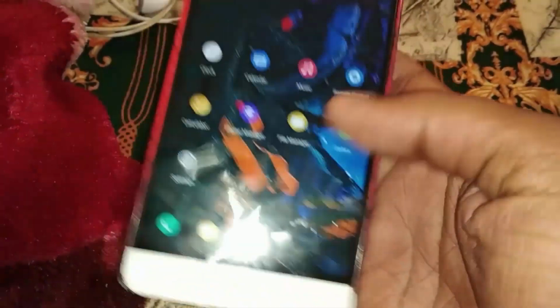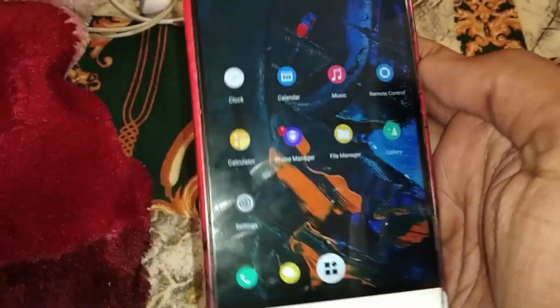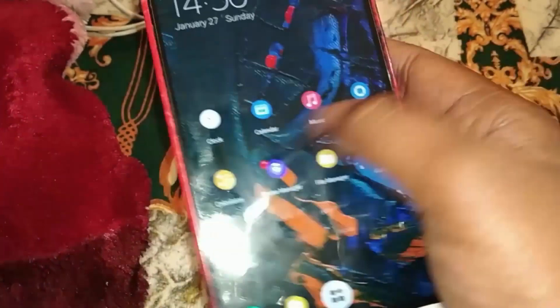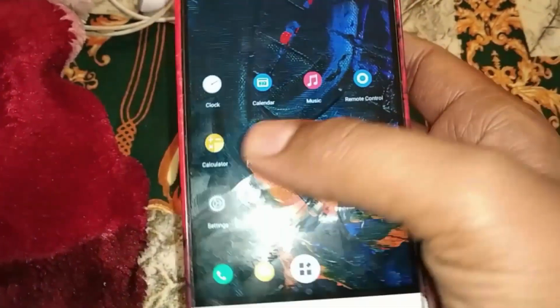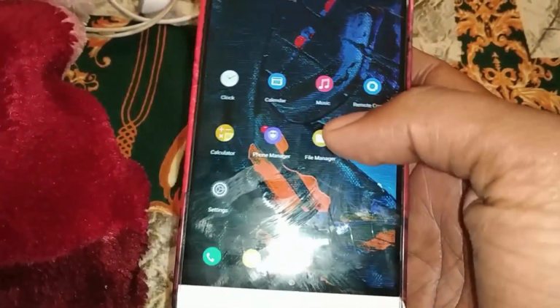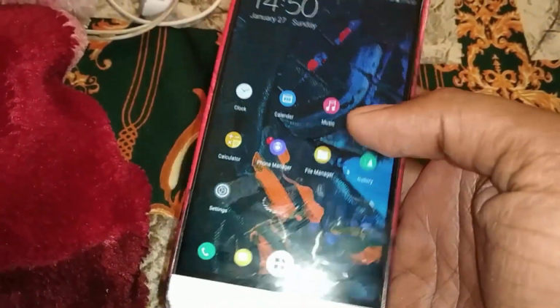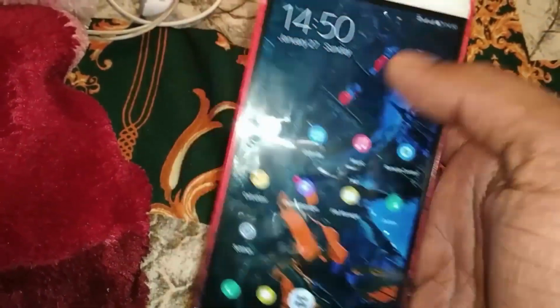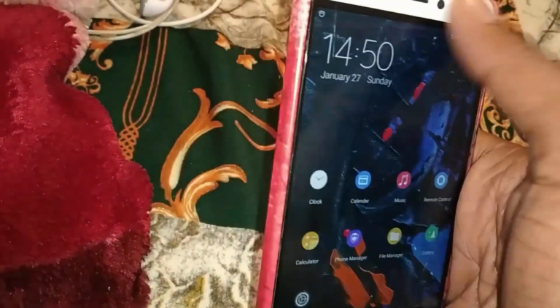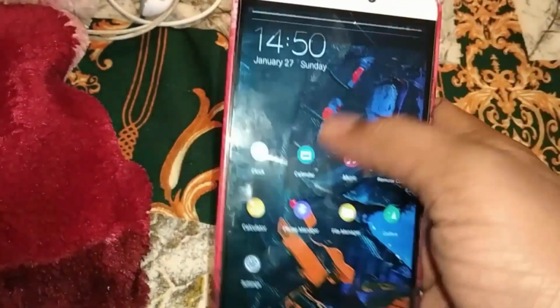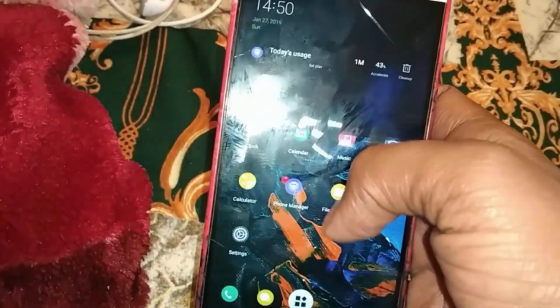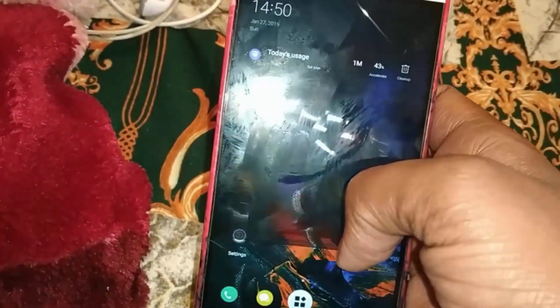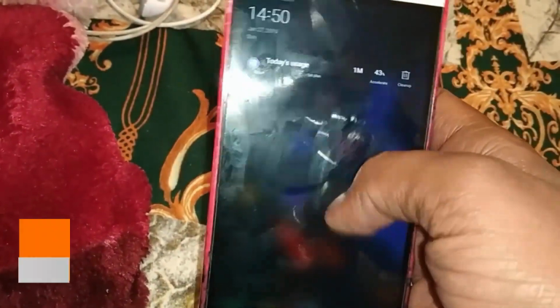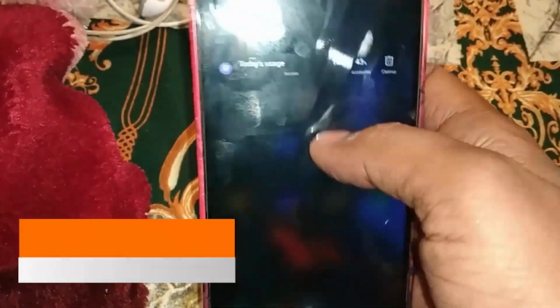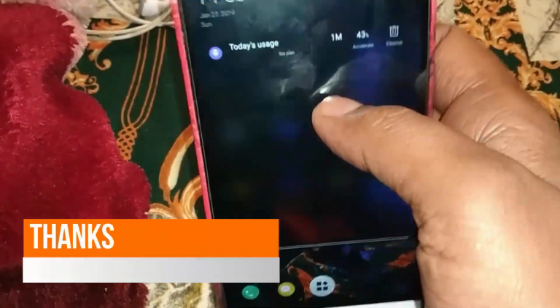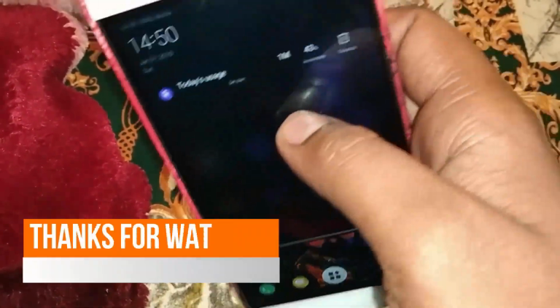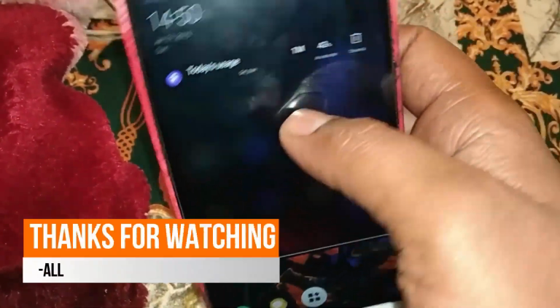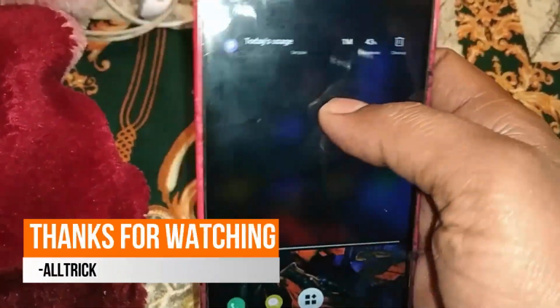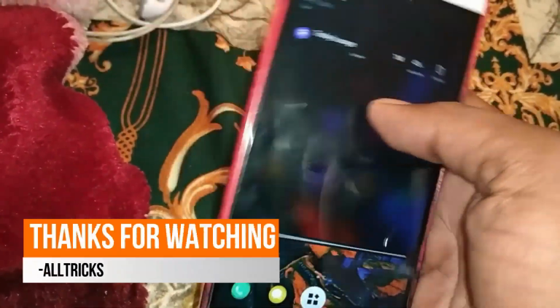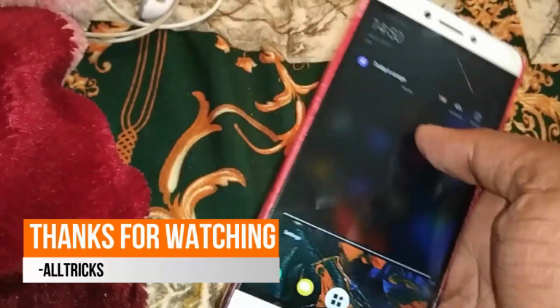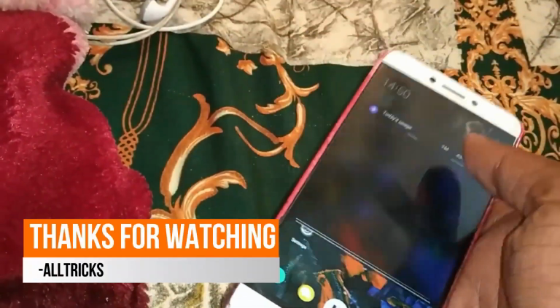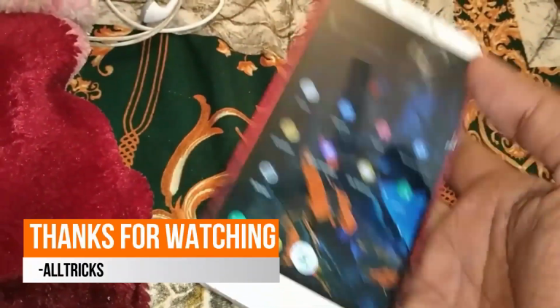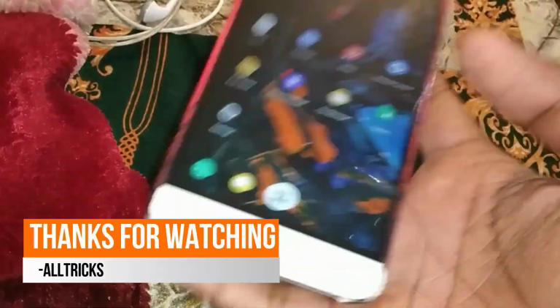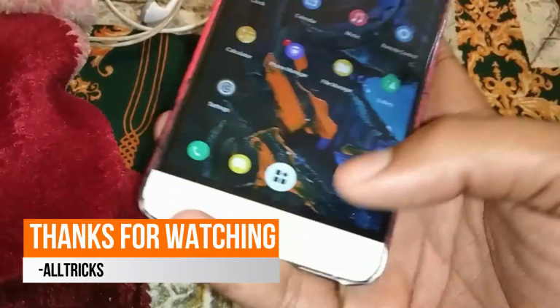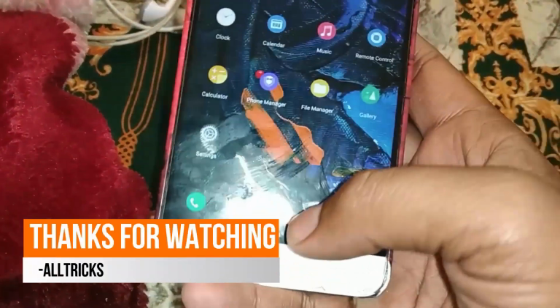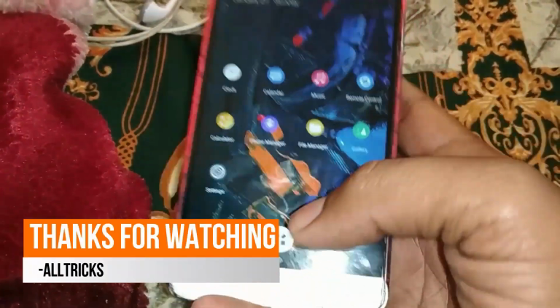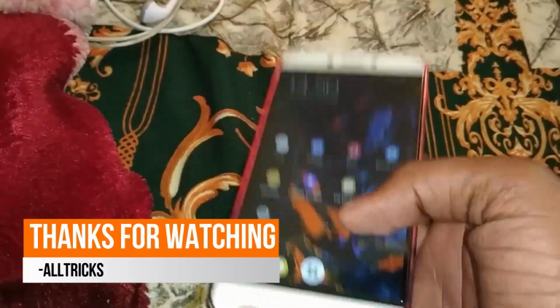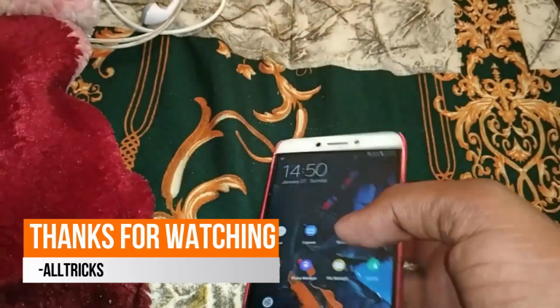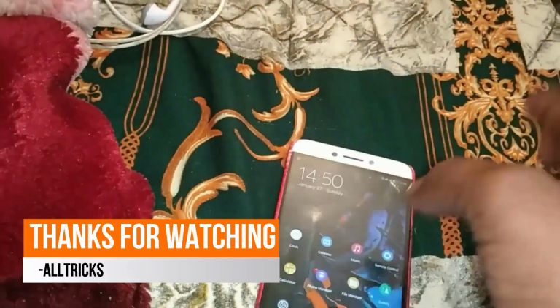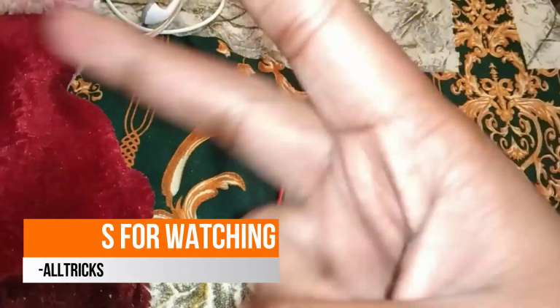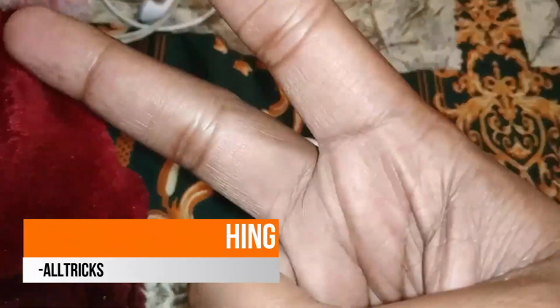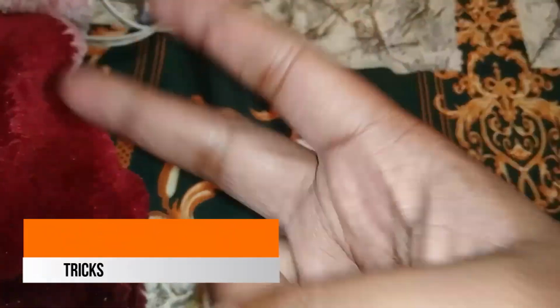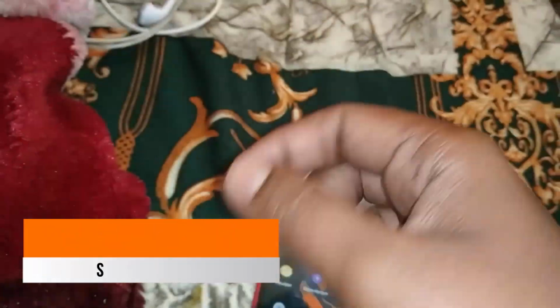Thanks for watching! Please do like, share, and subscribe to our channel. Peace out.